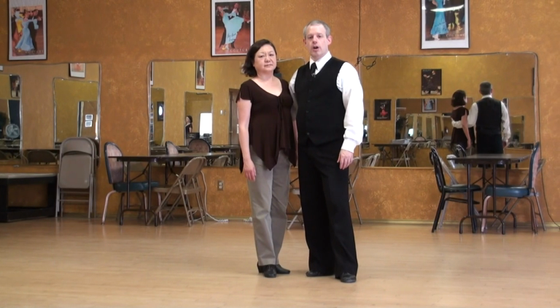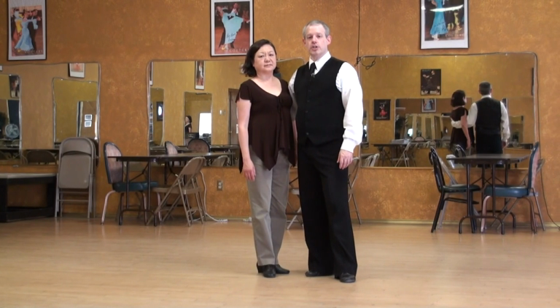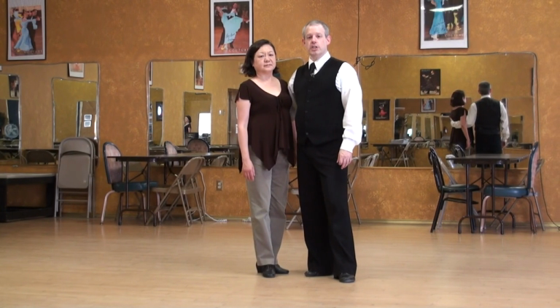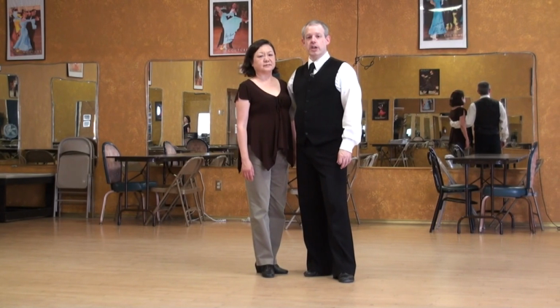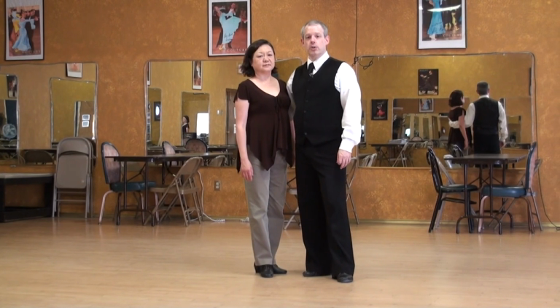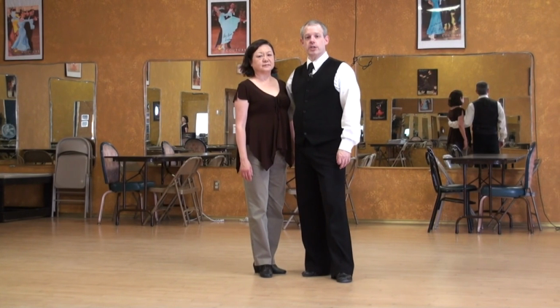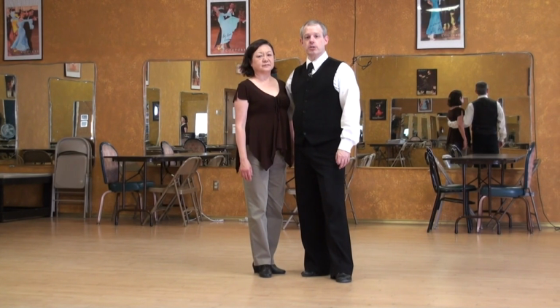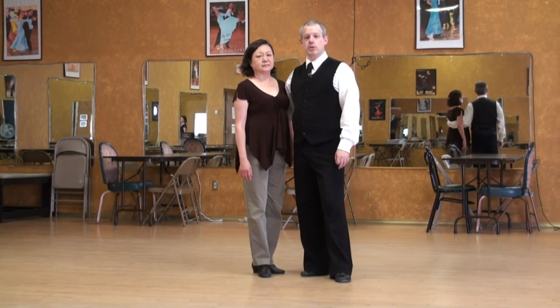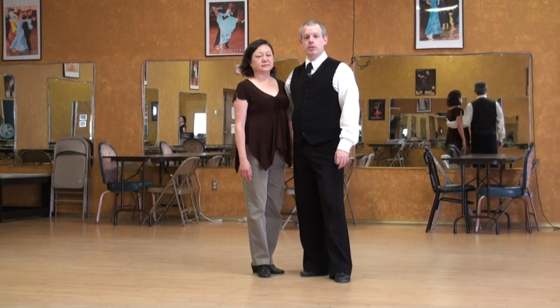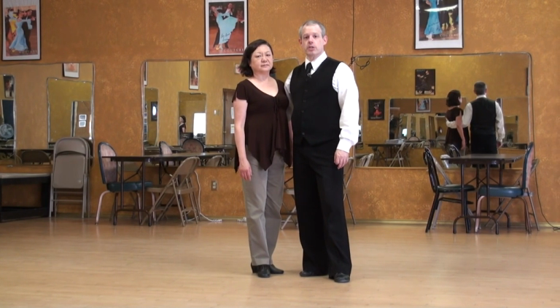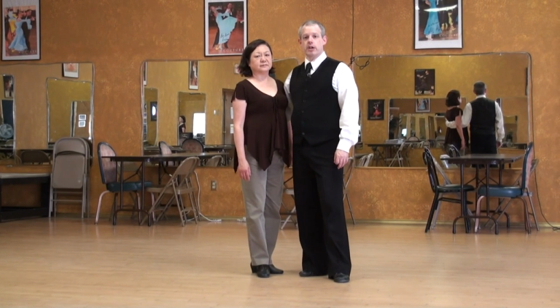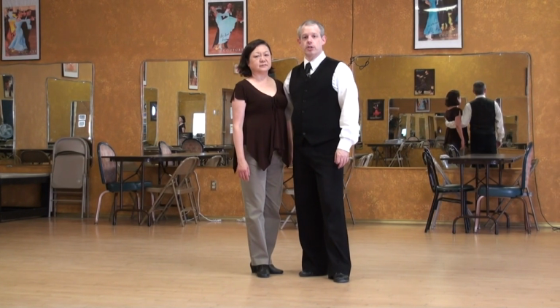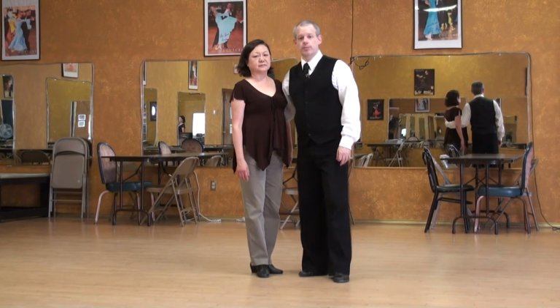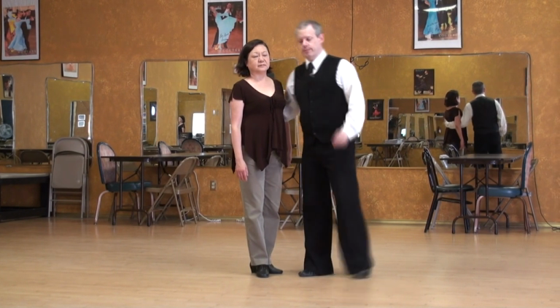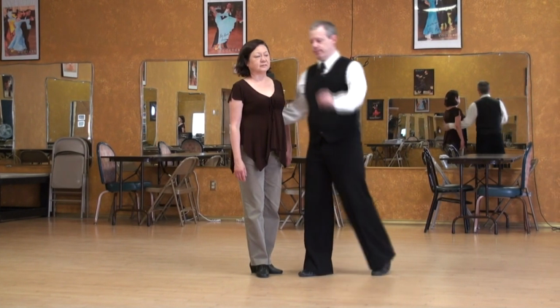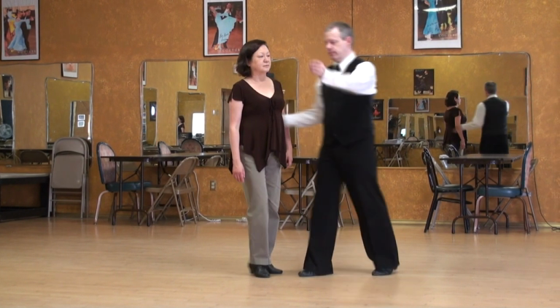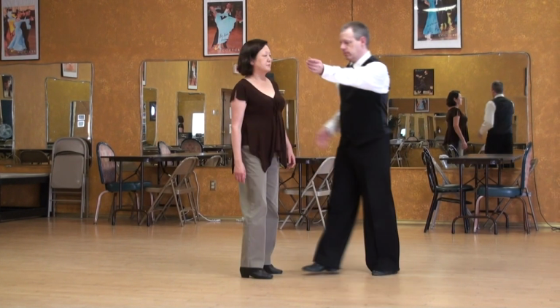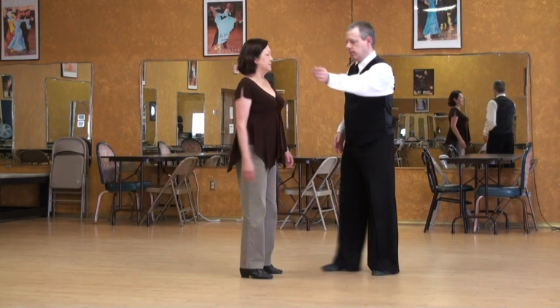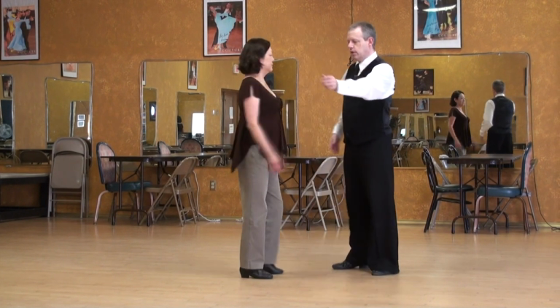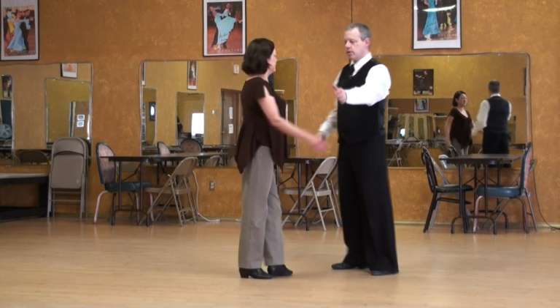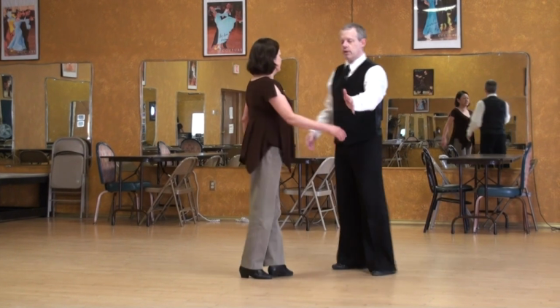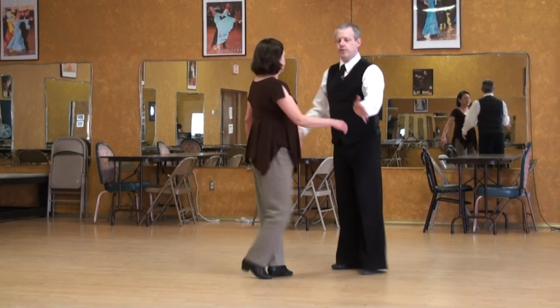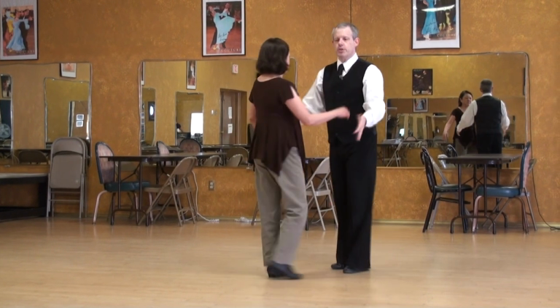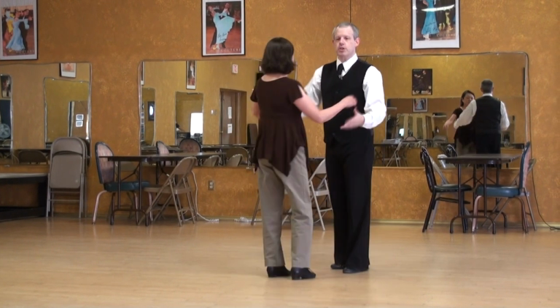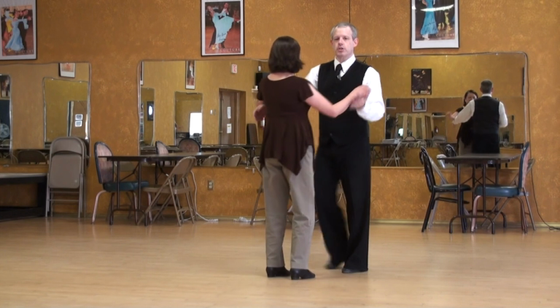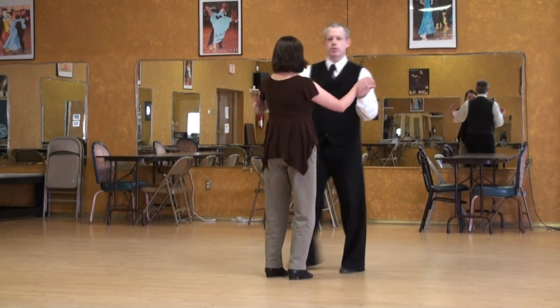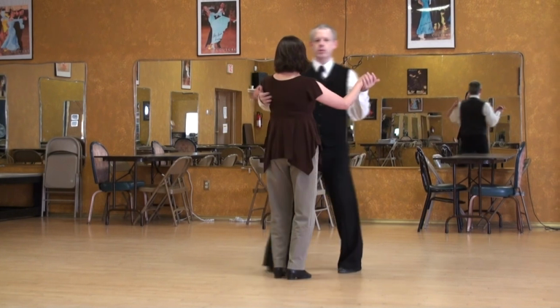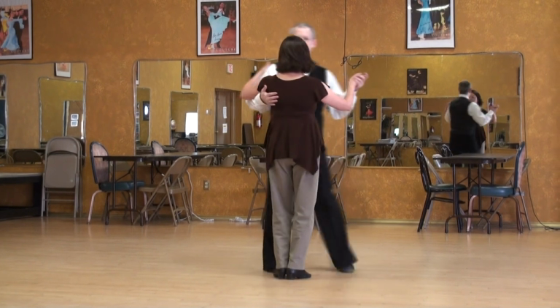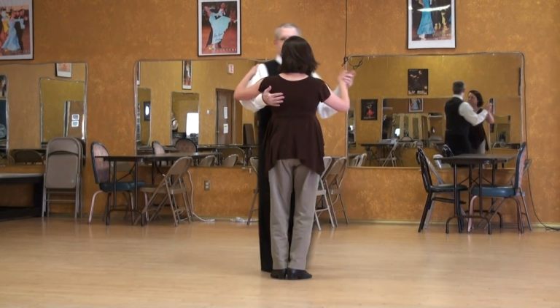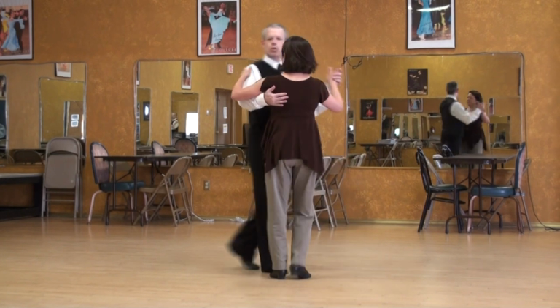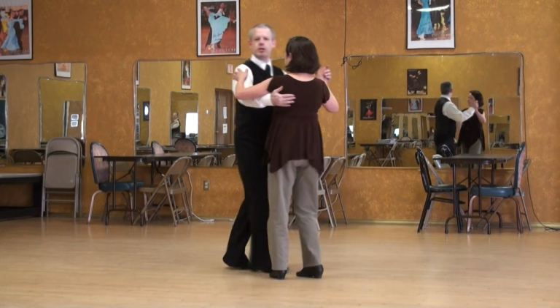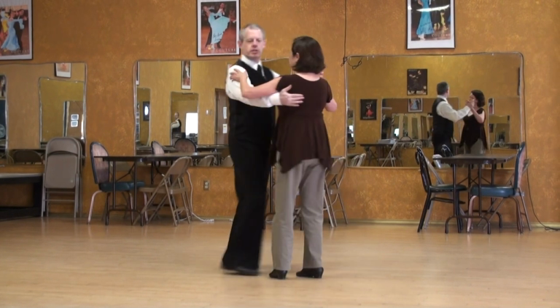Argentine Tango lecture series: the Gancho, starting from position two and then crossing.